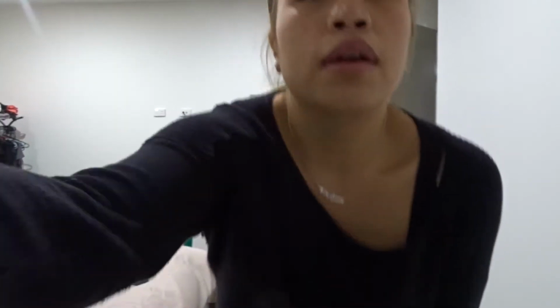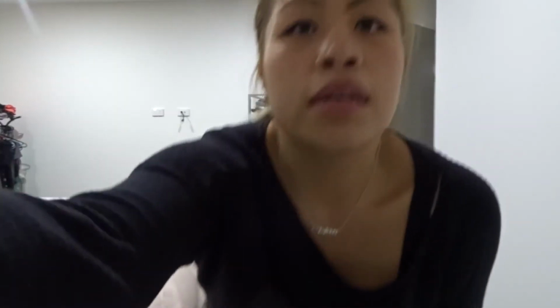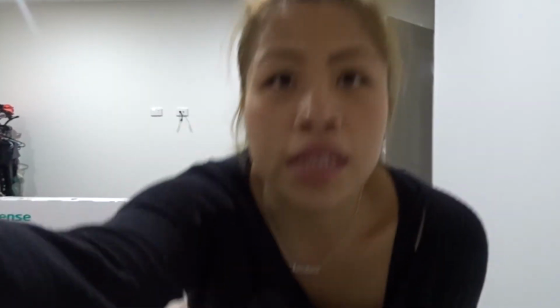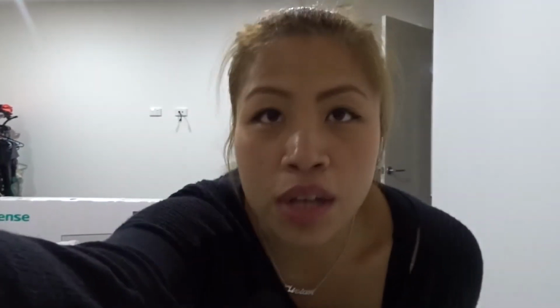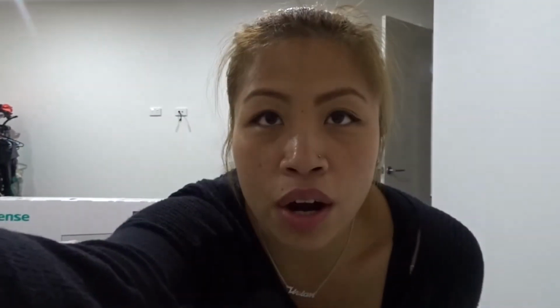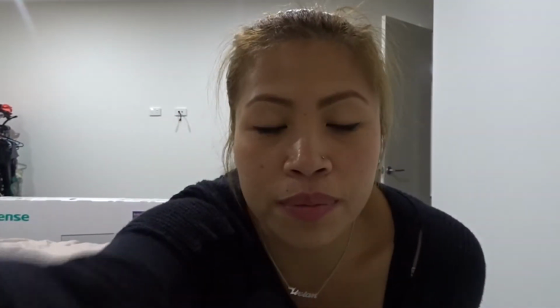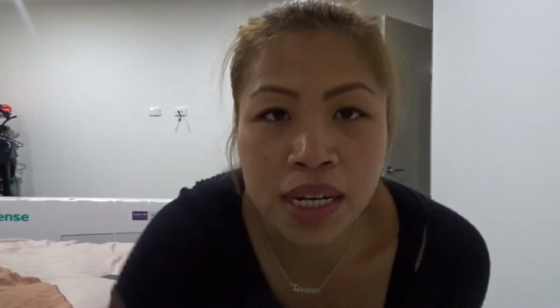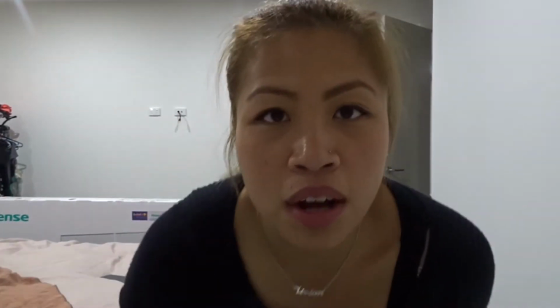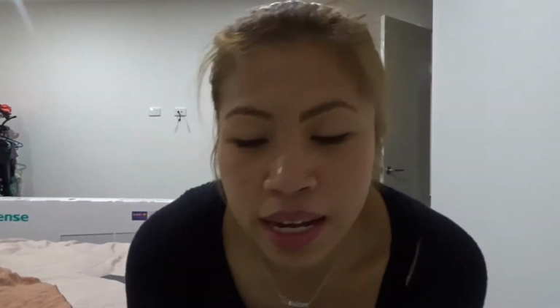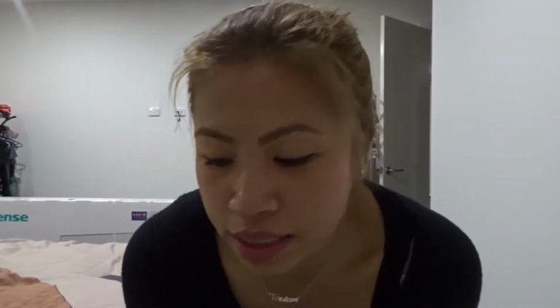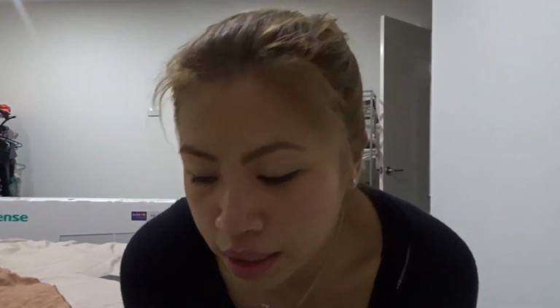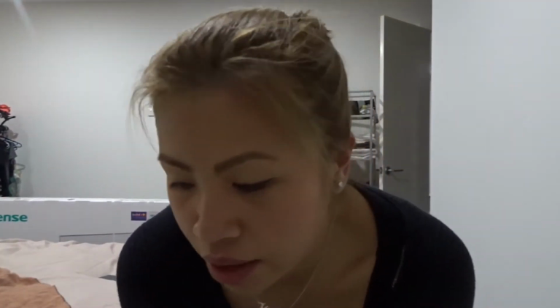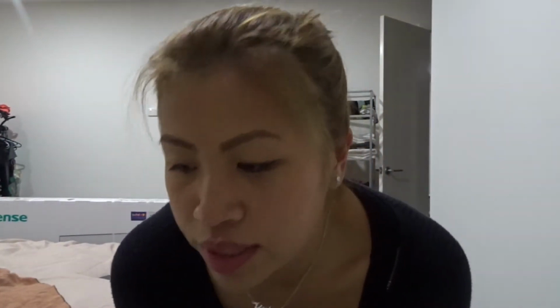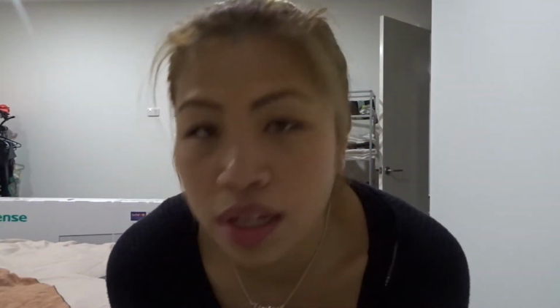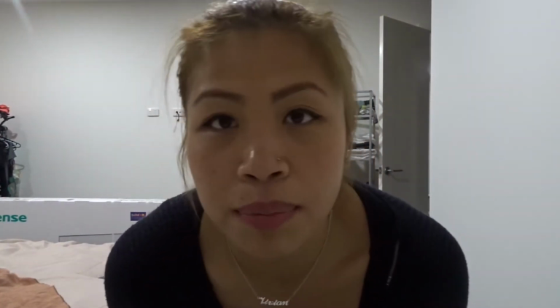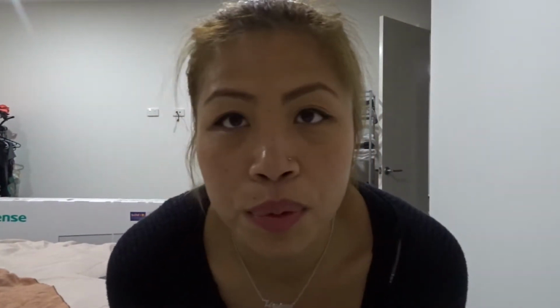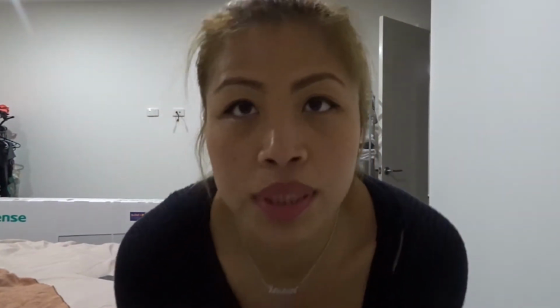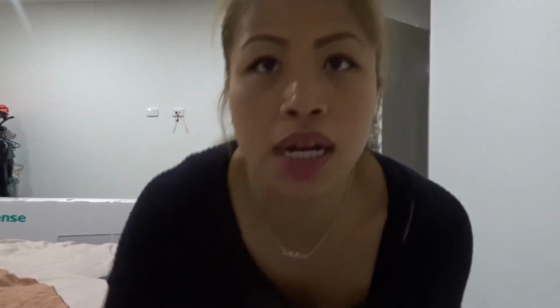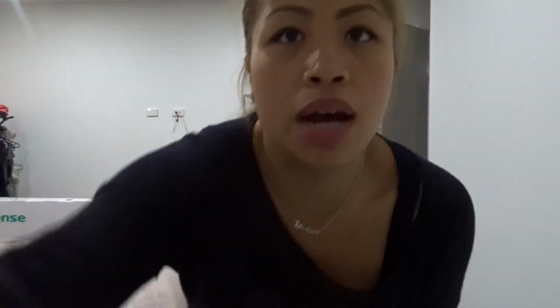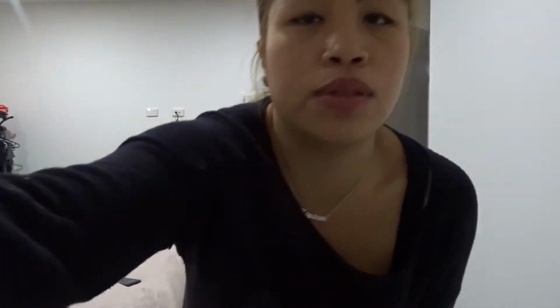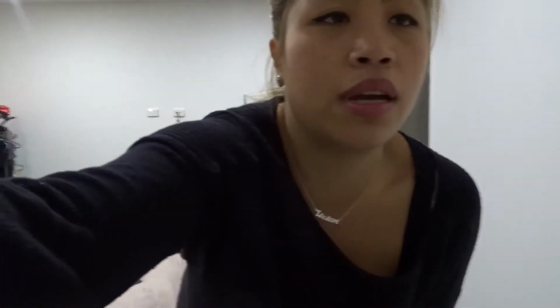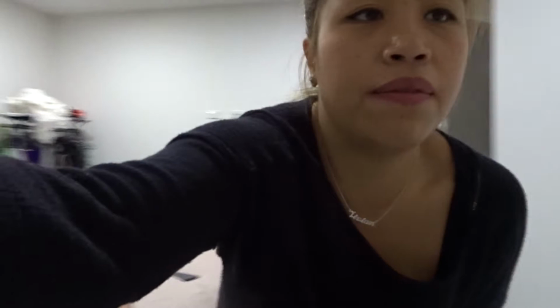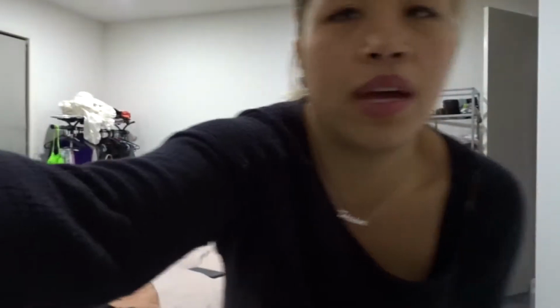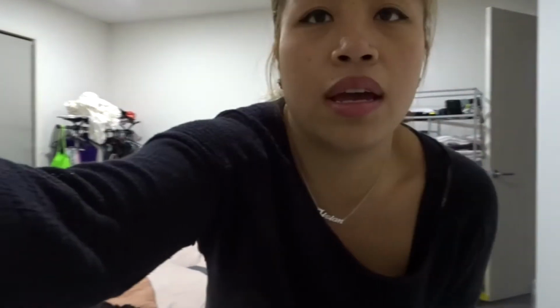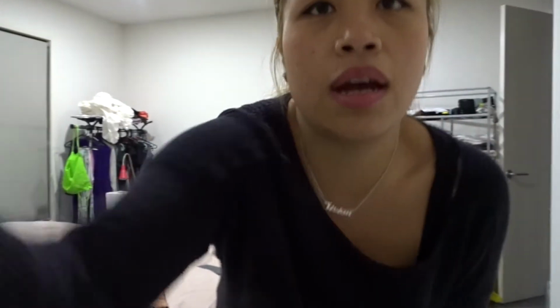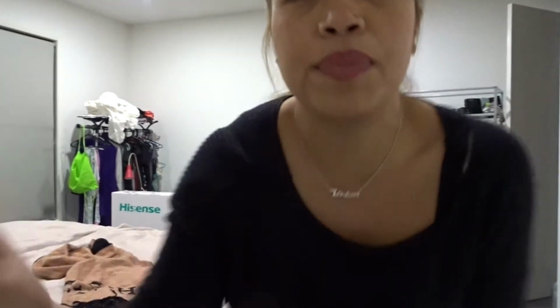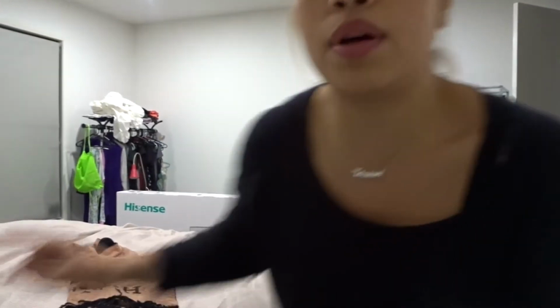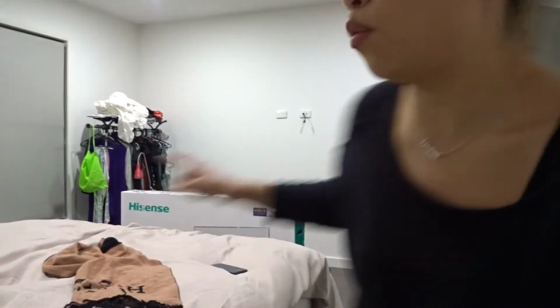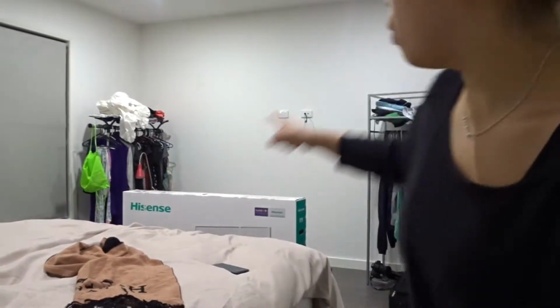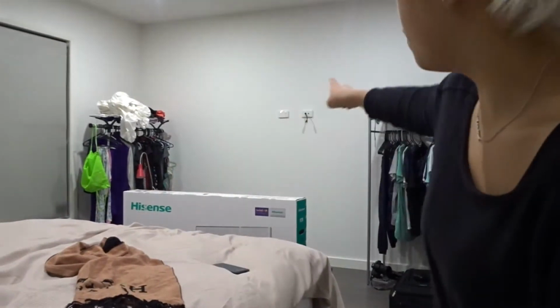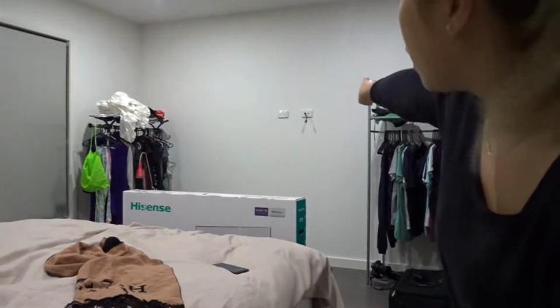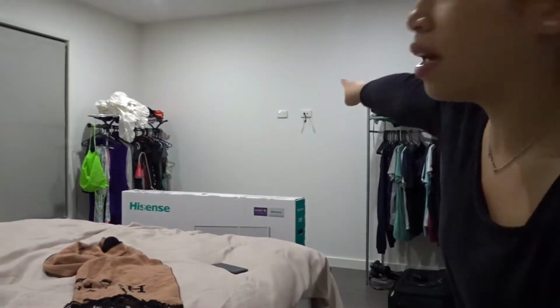Just got home from dinner. Darren's going to put our TV up on that wall over there.